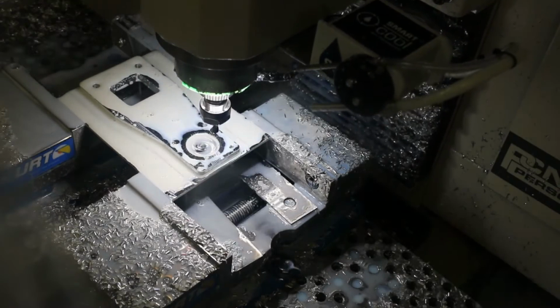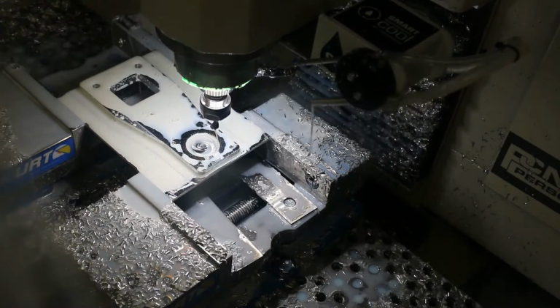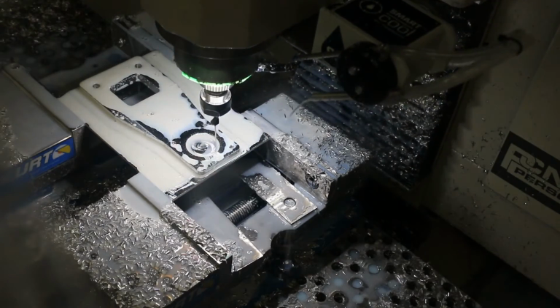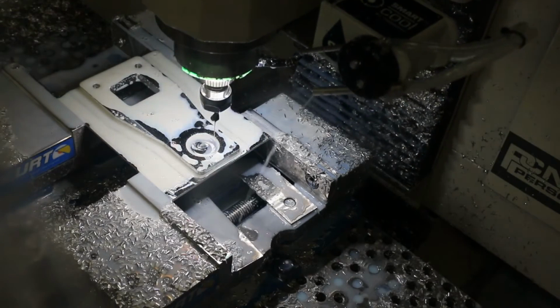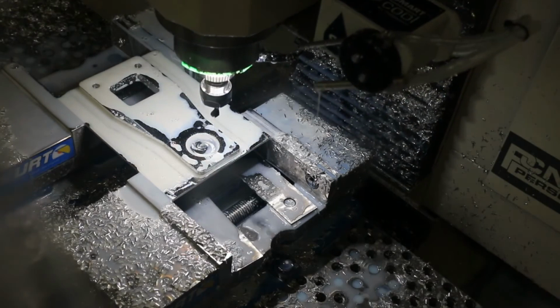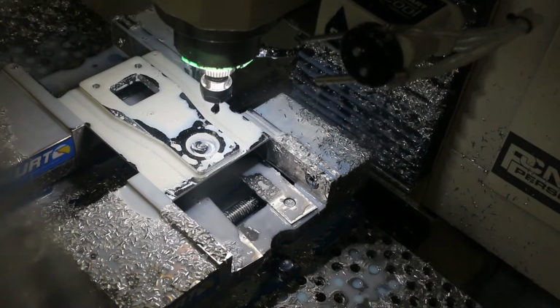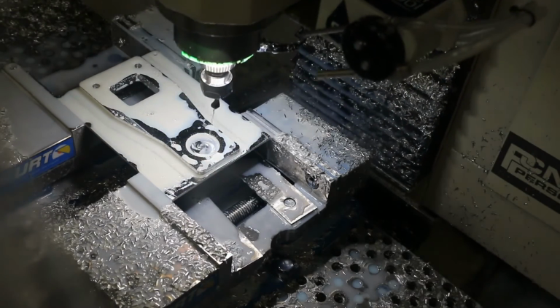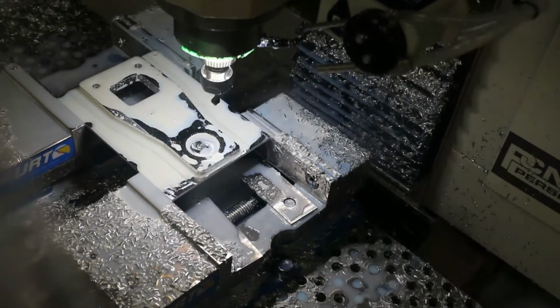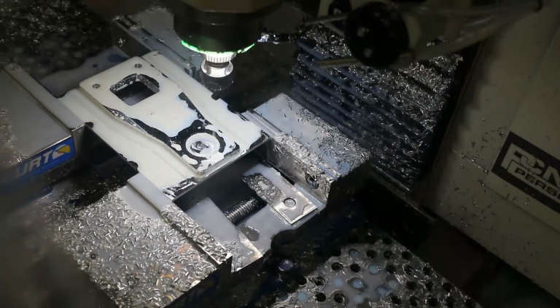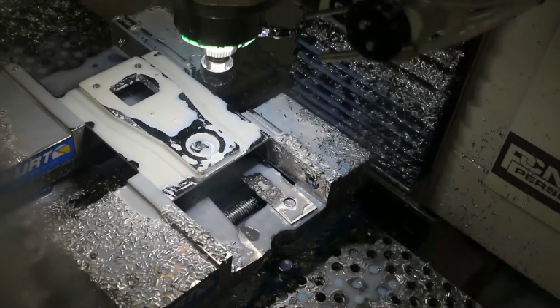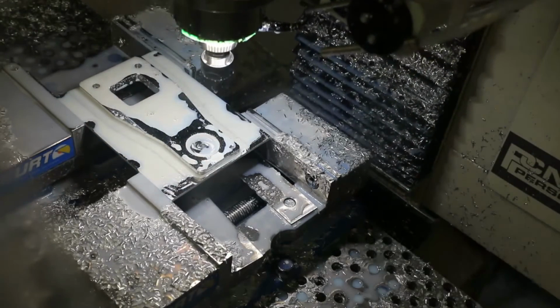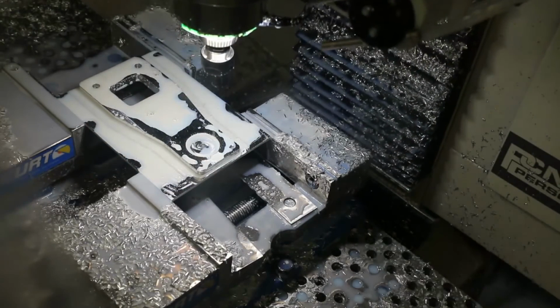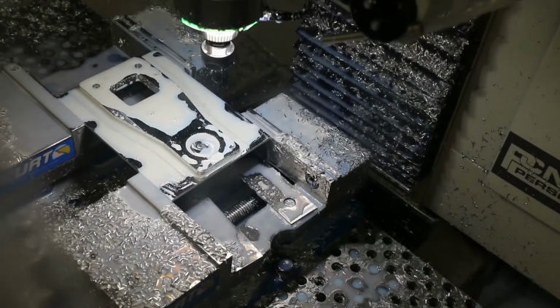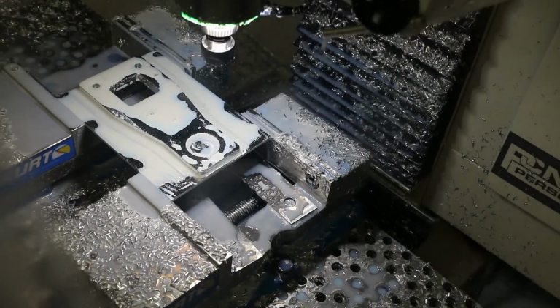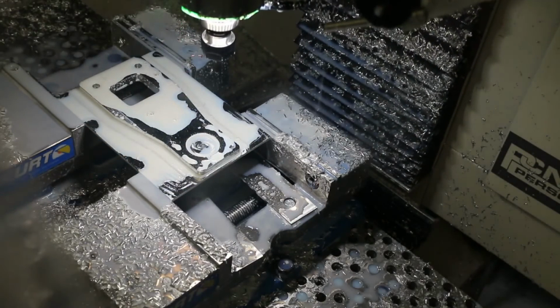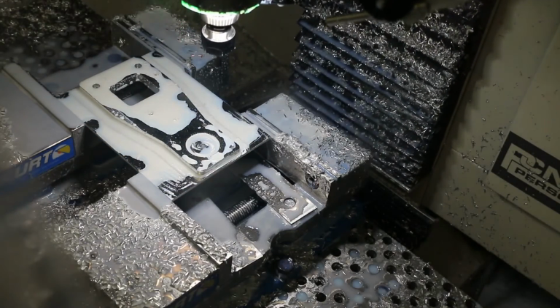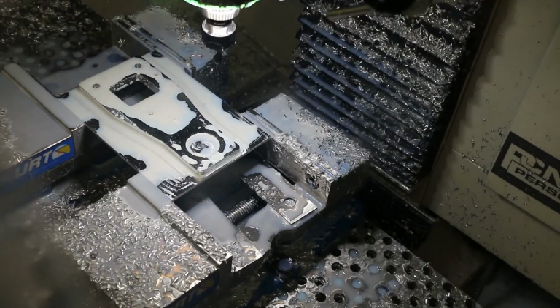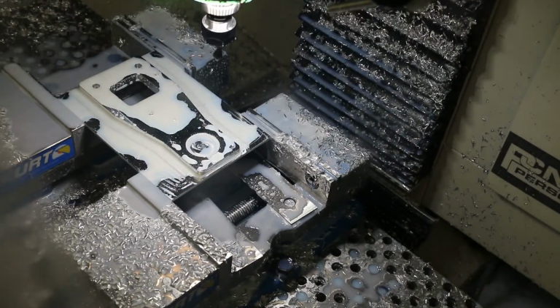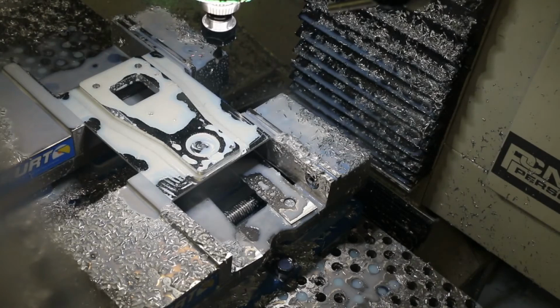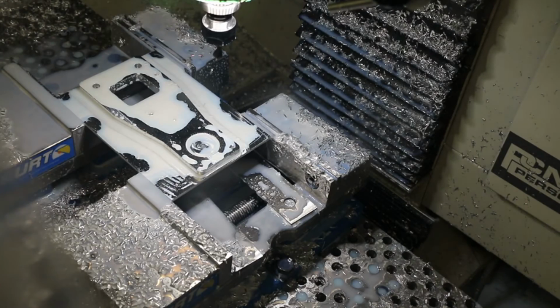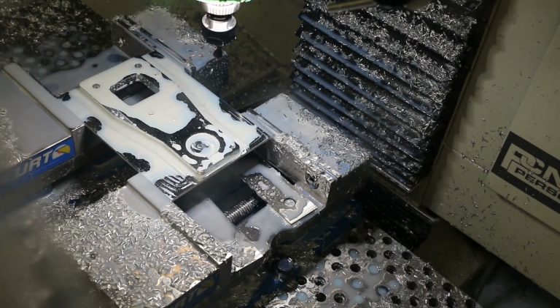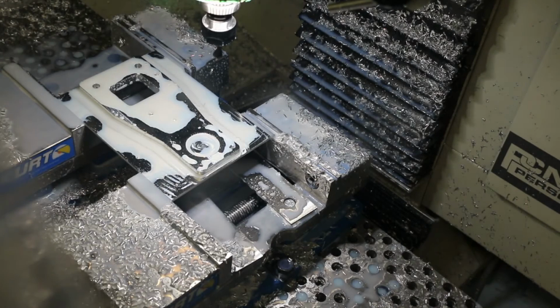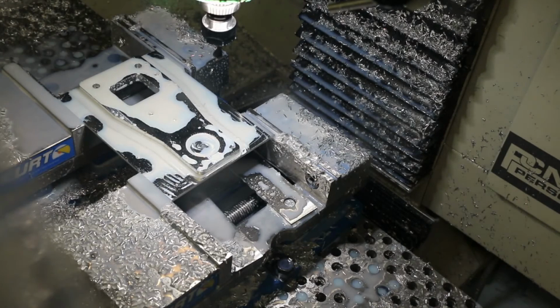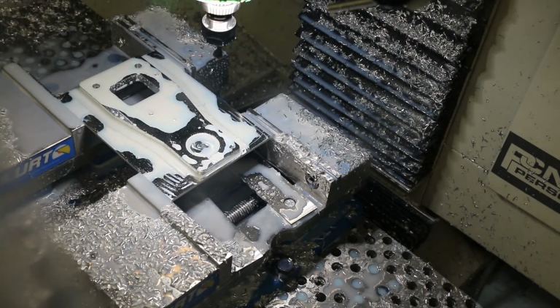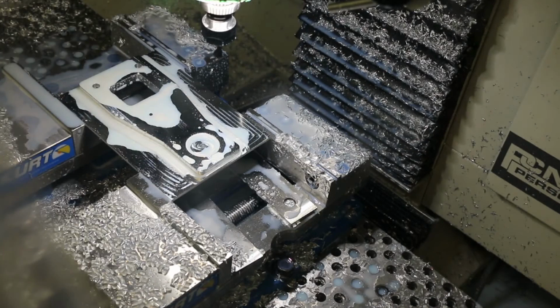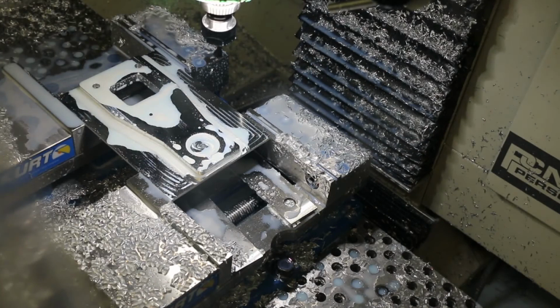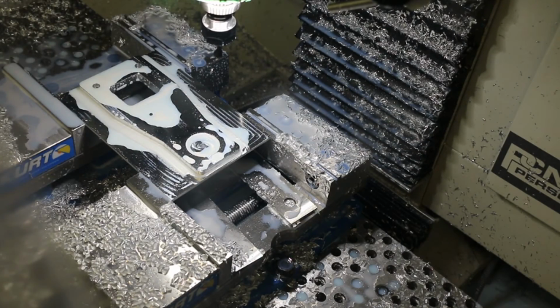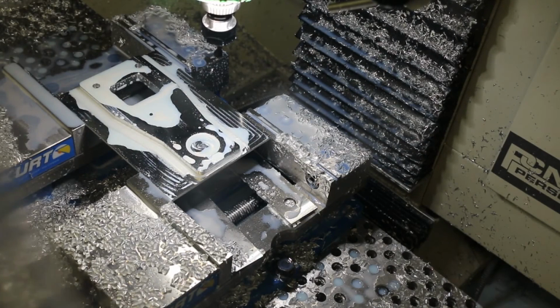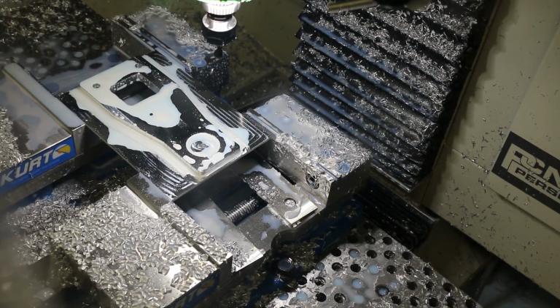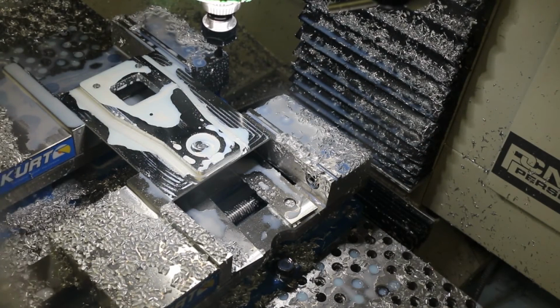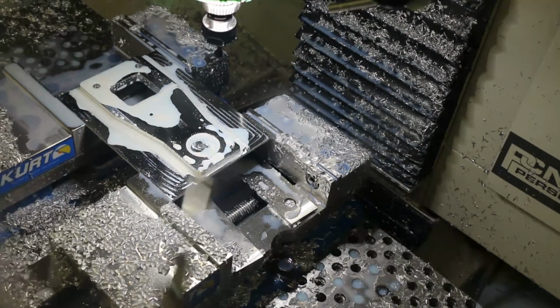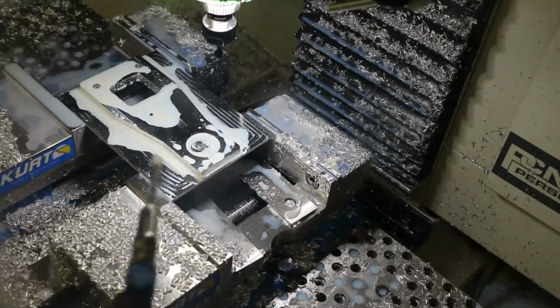Here it's just finishing up and we'll show what the final part looks like without coolant on it.